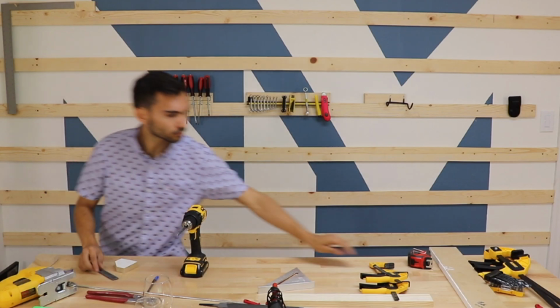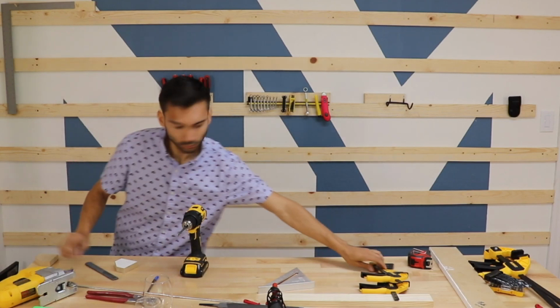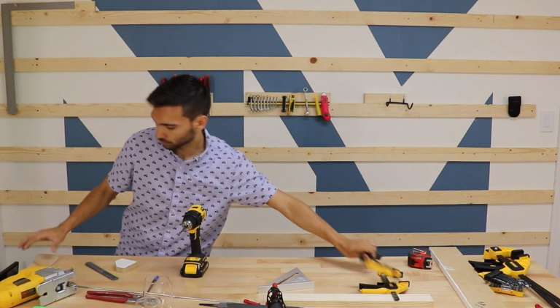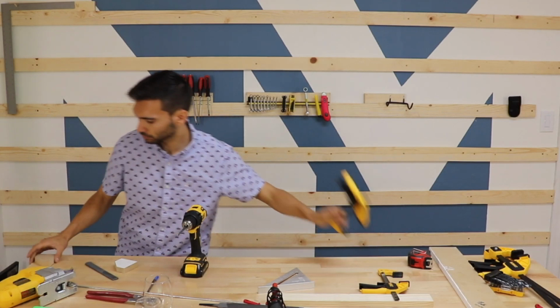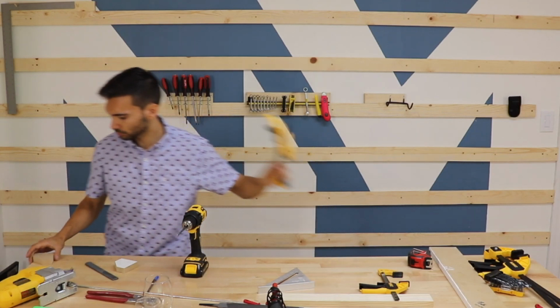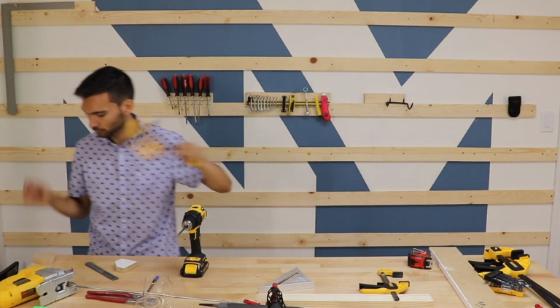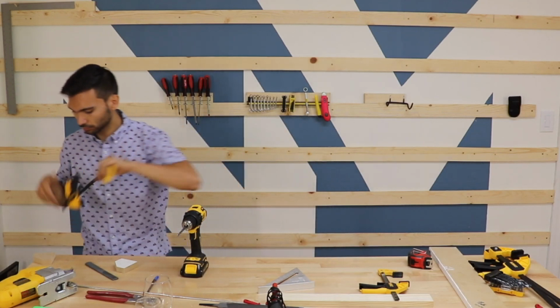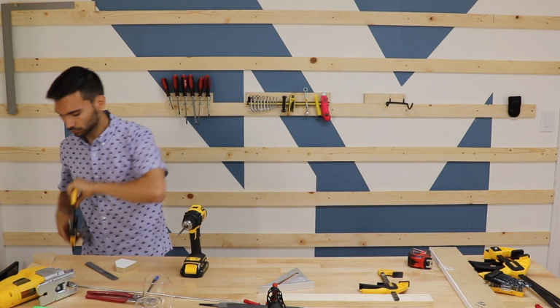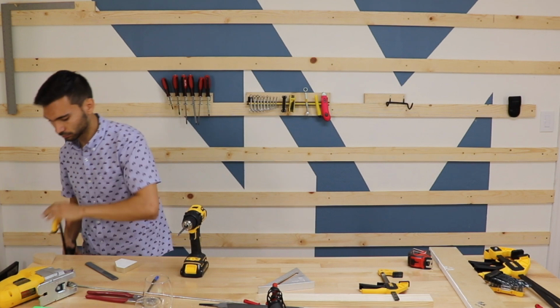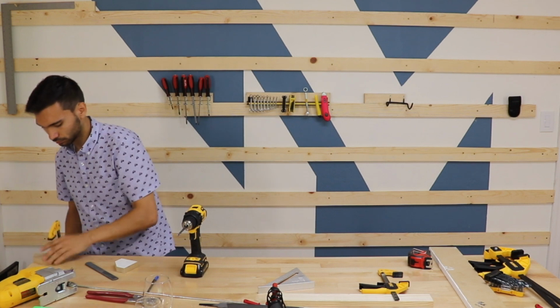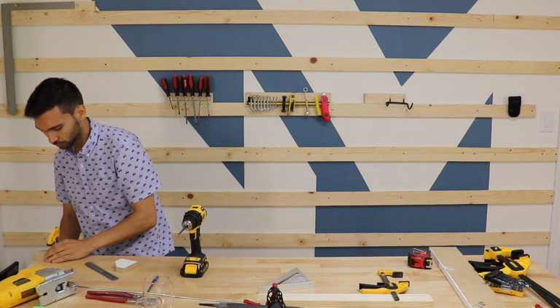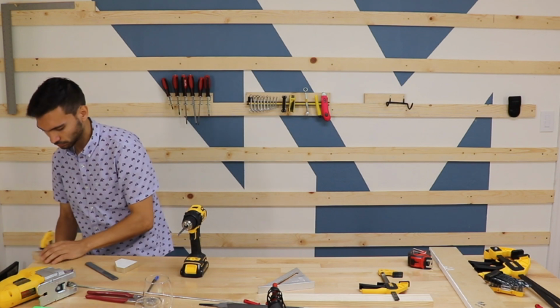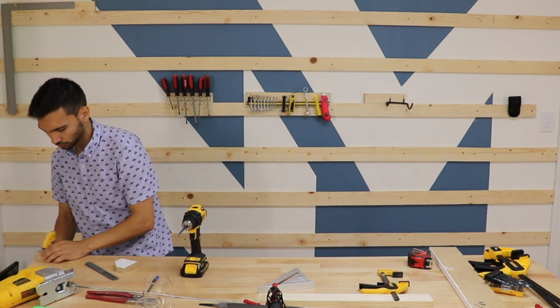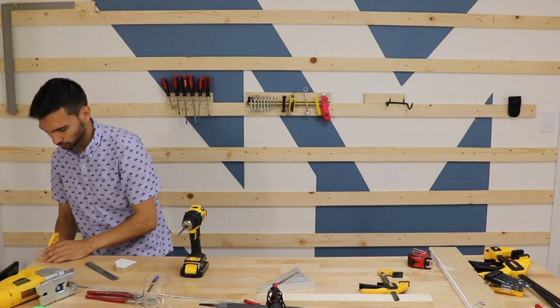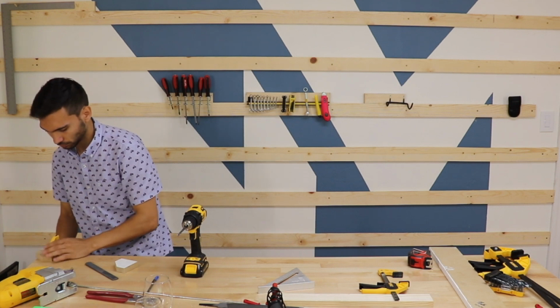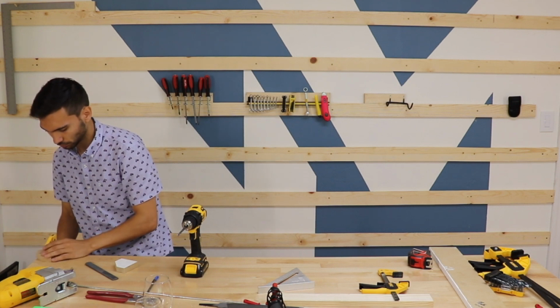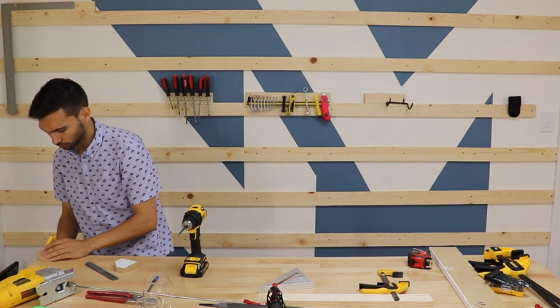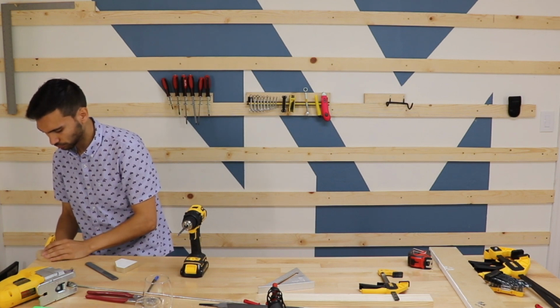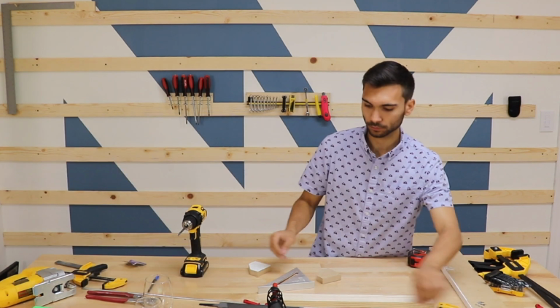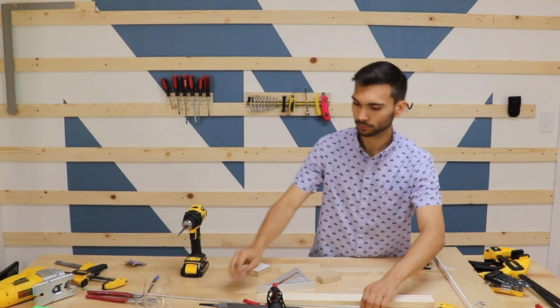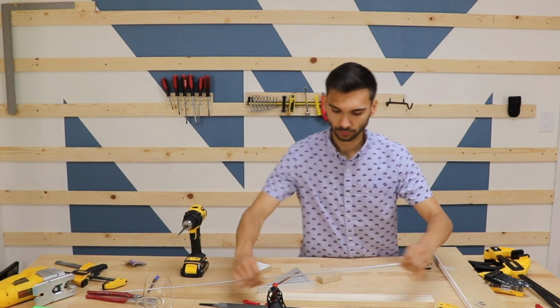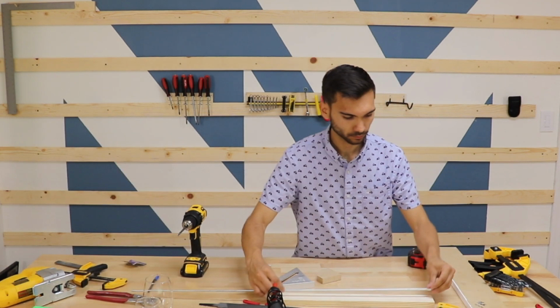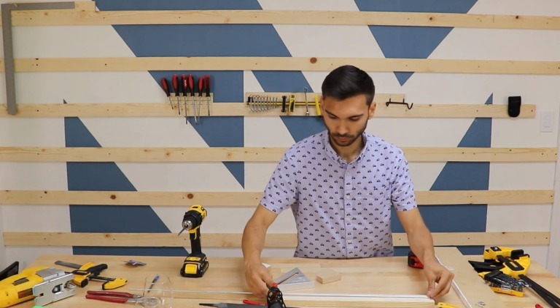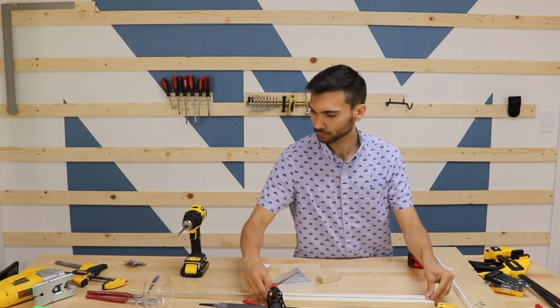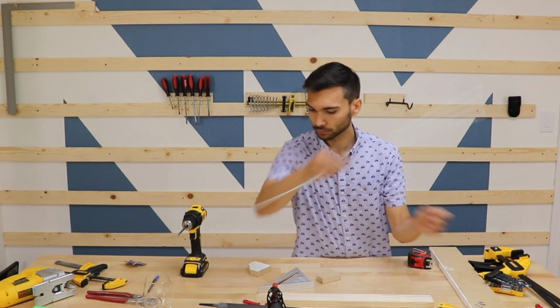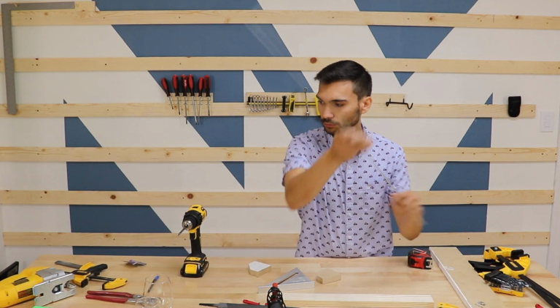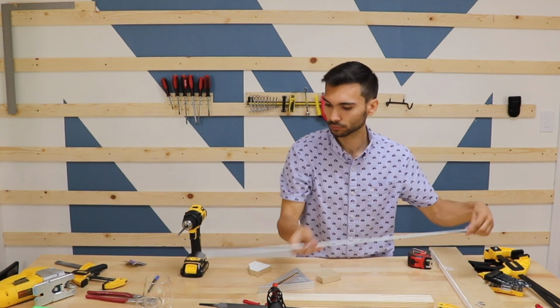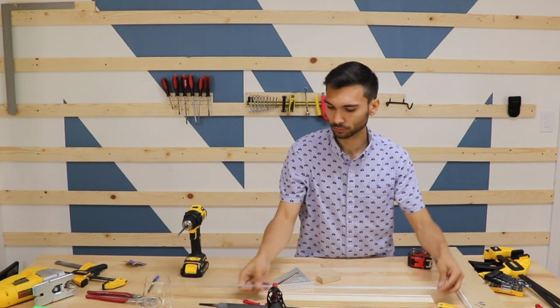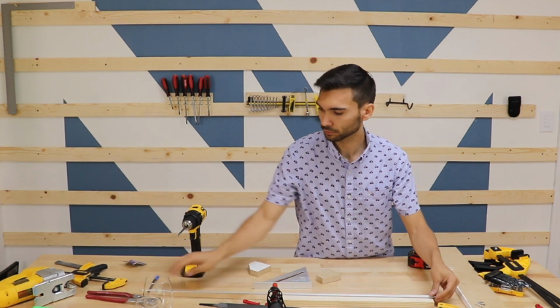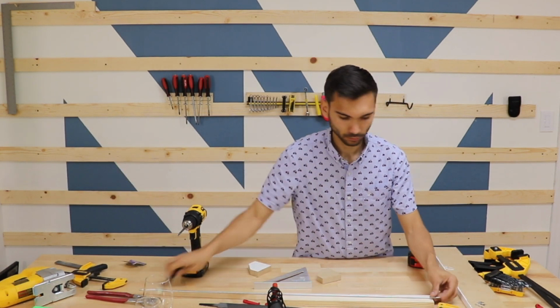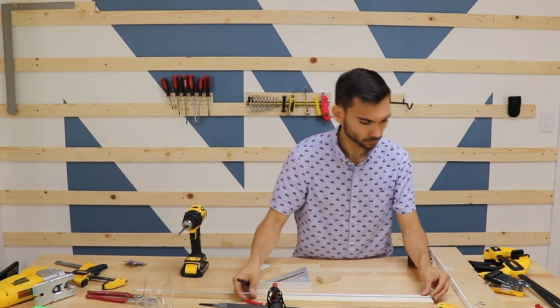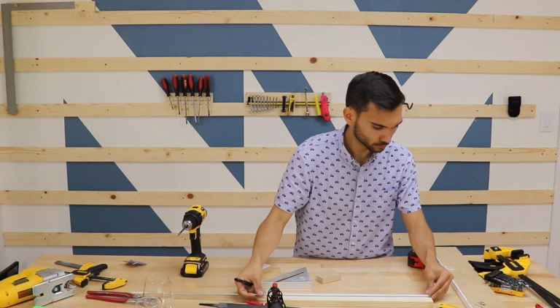Next up was the cleat for my pliers. It was a super easy build with just an aluminum rod attached between two pieces of wood.